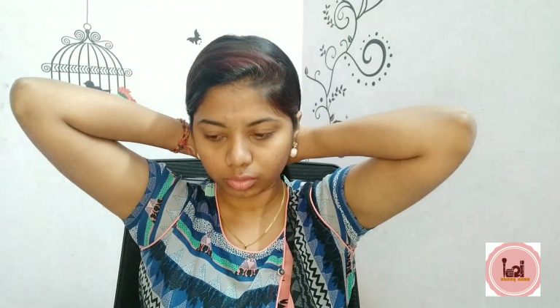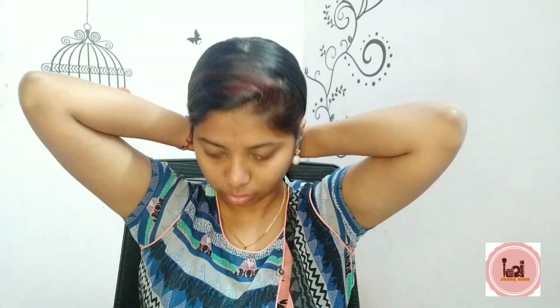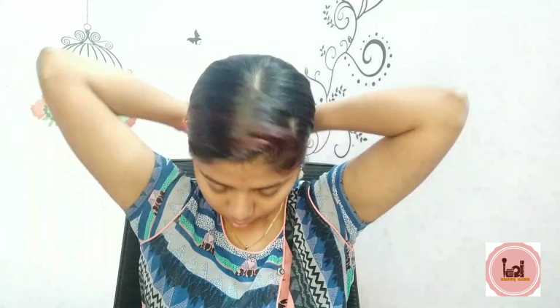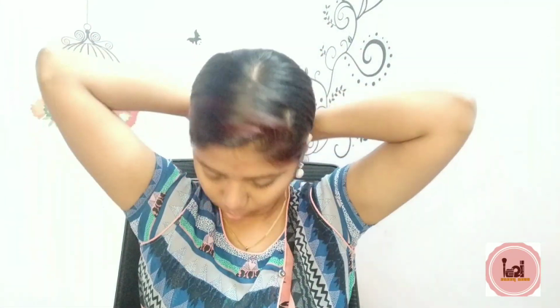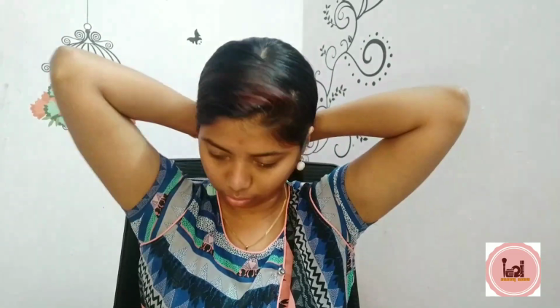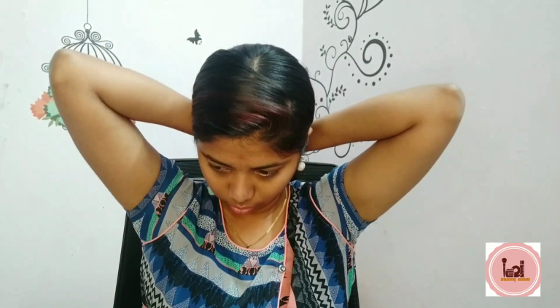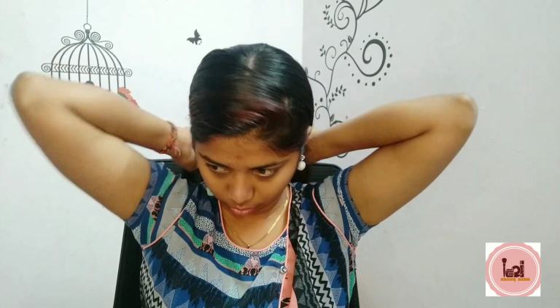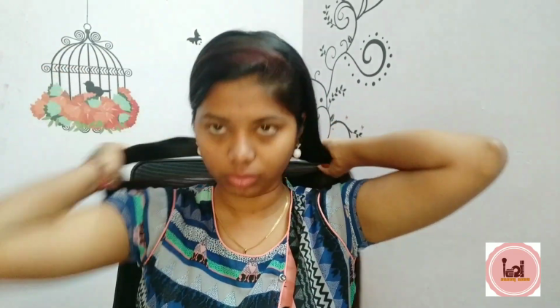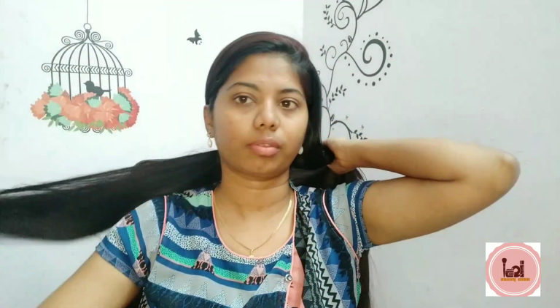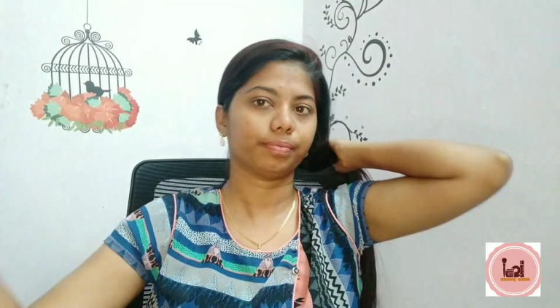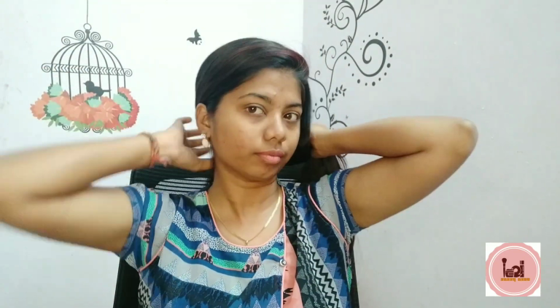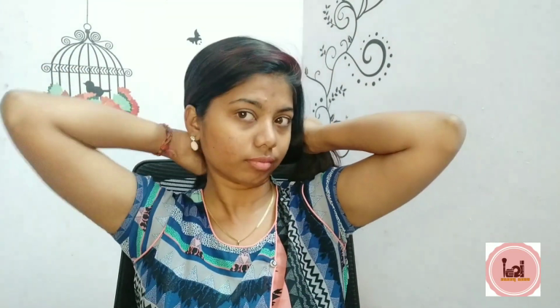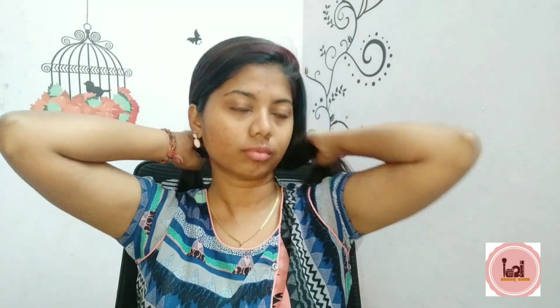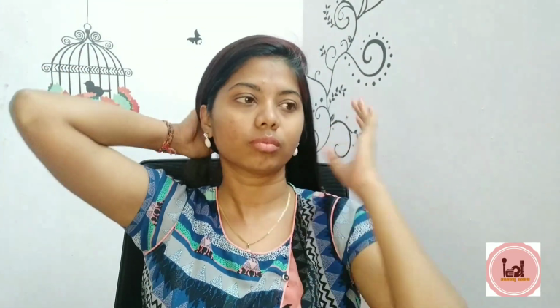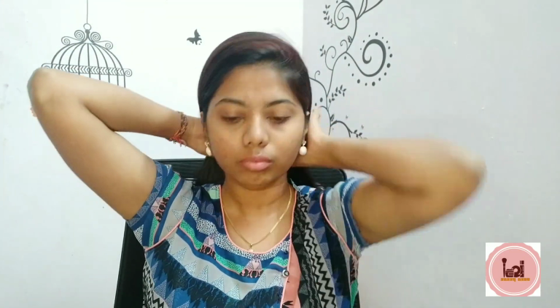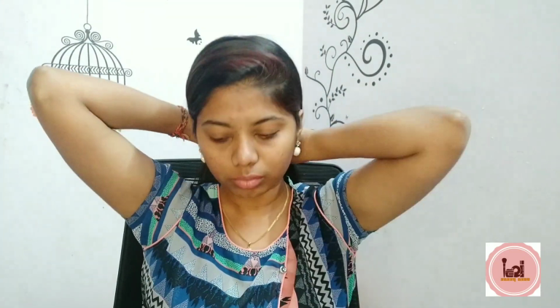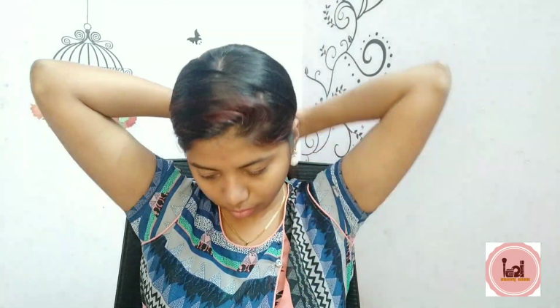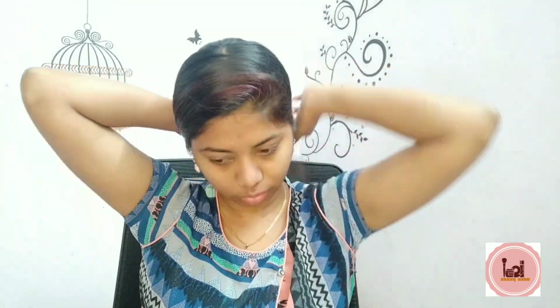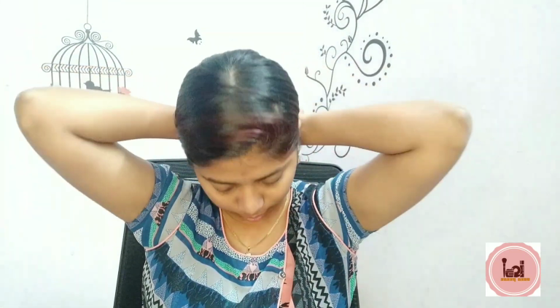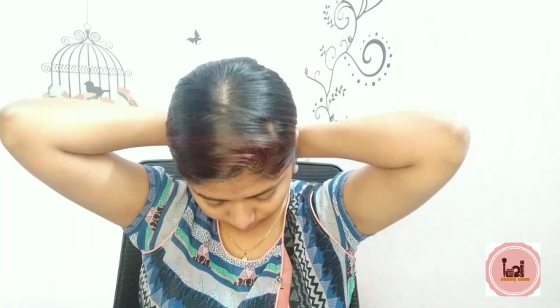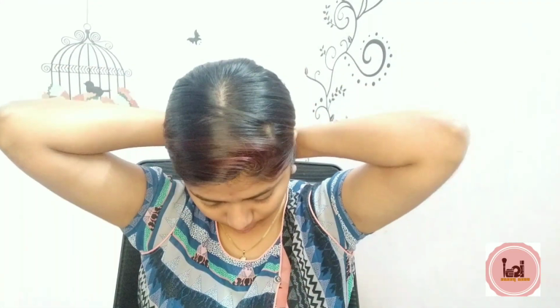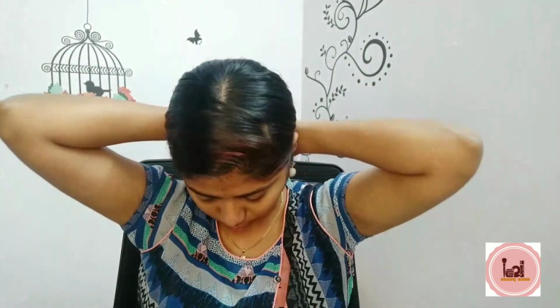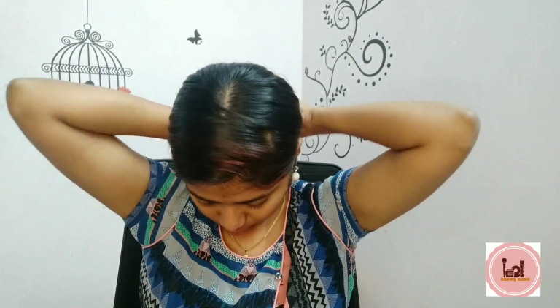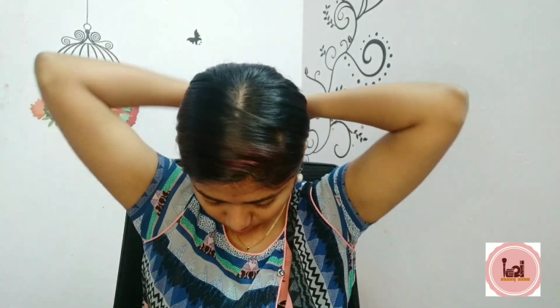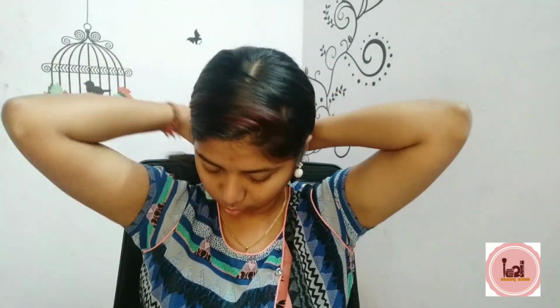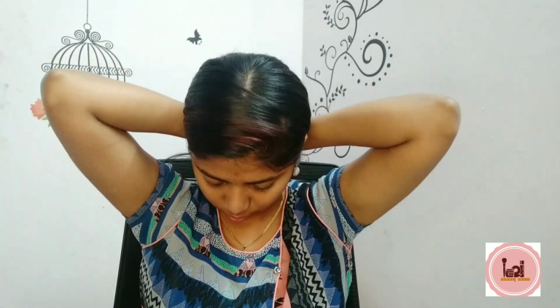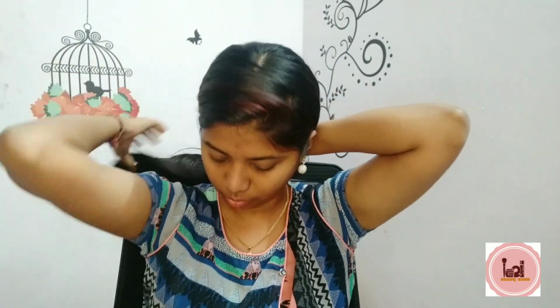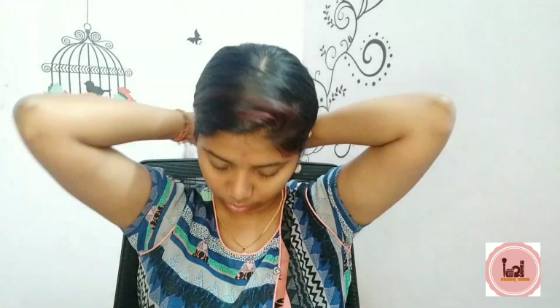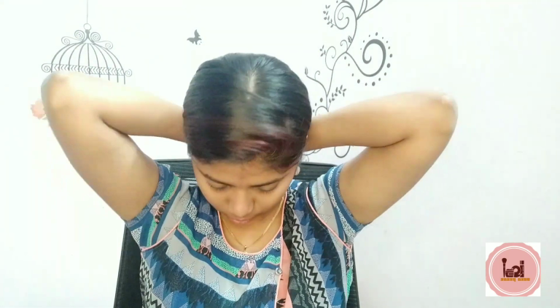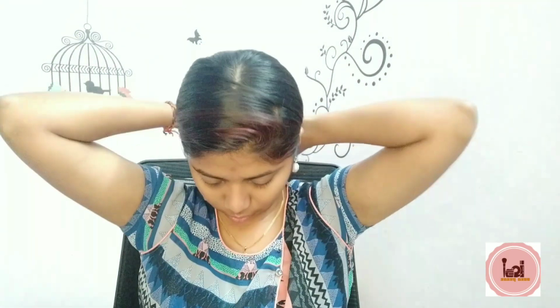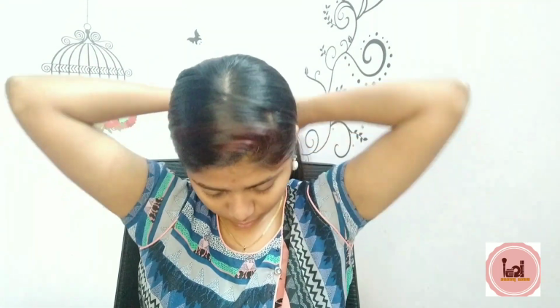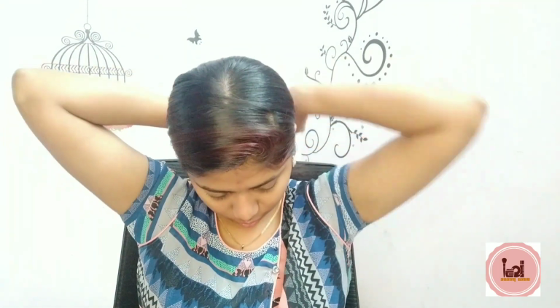First, I will tie up my hair. Because when you are doing your skincare, you will want to wear your hair loose or tied back so it's out of the way.